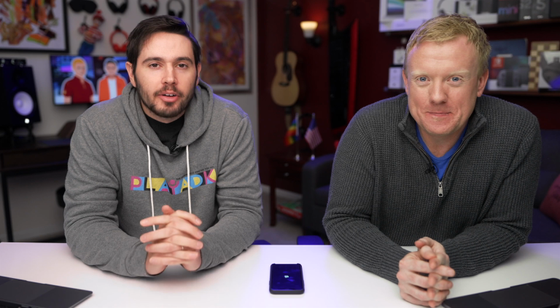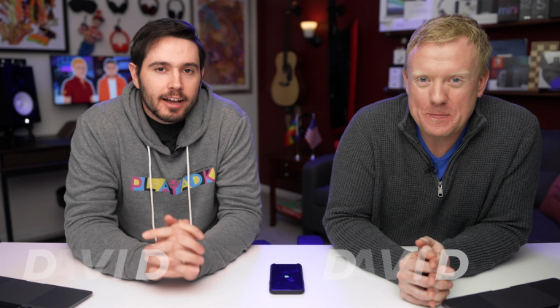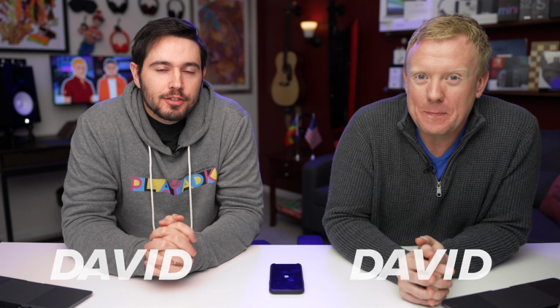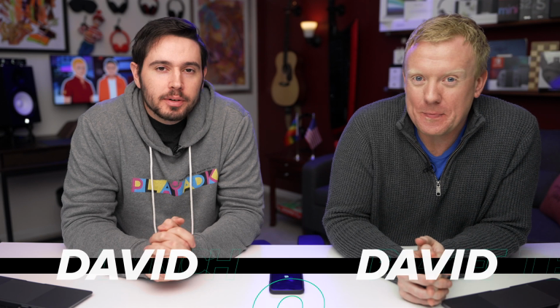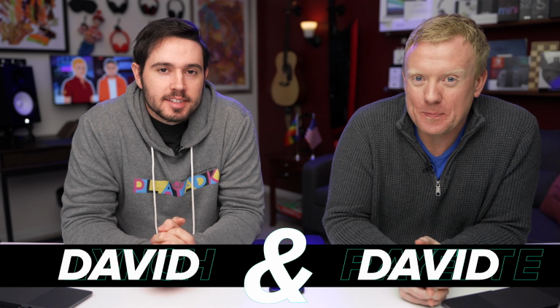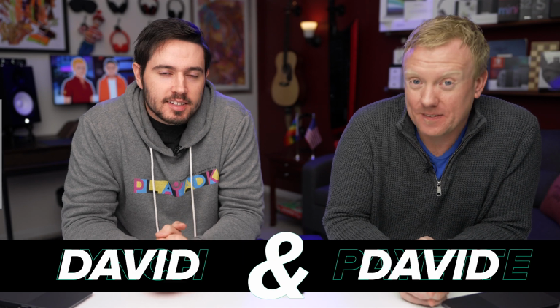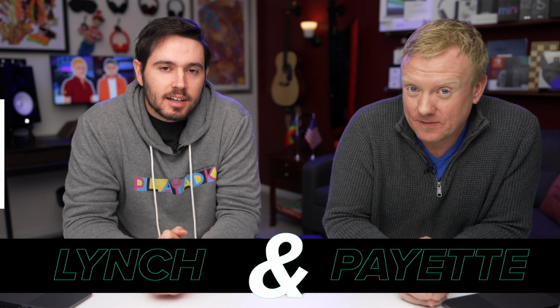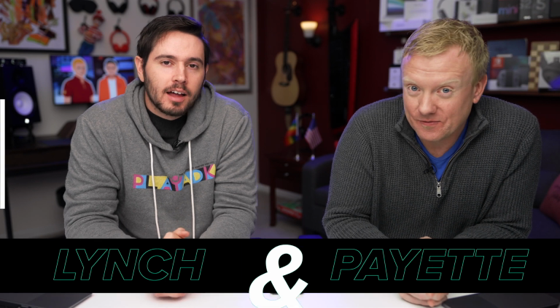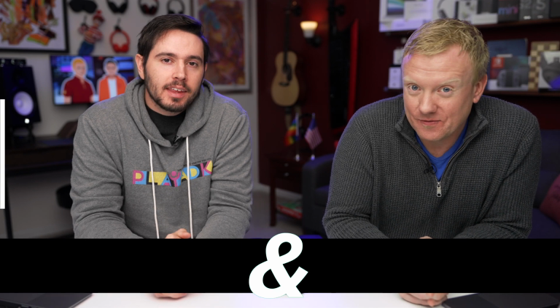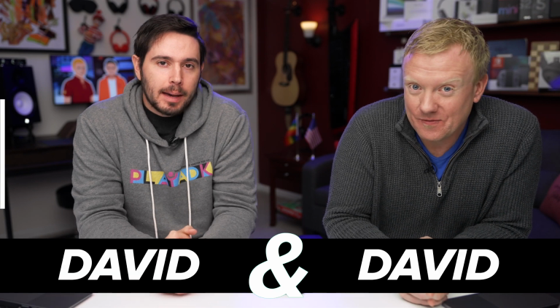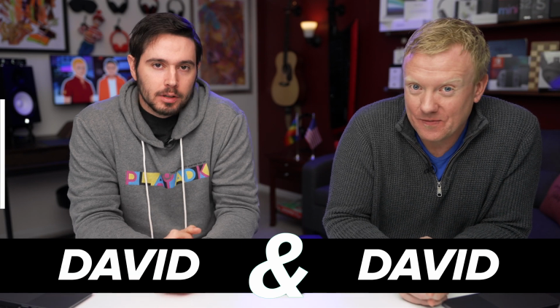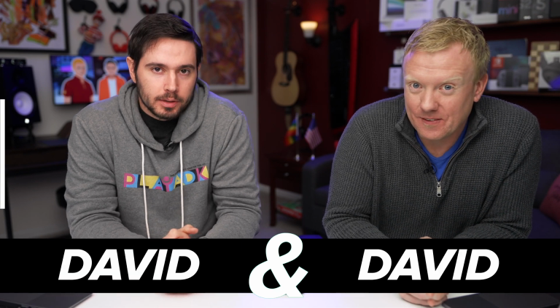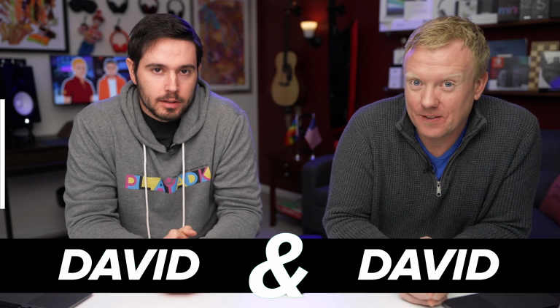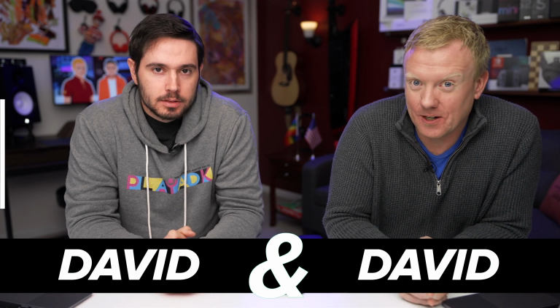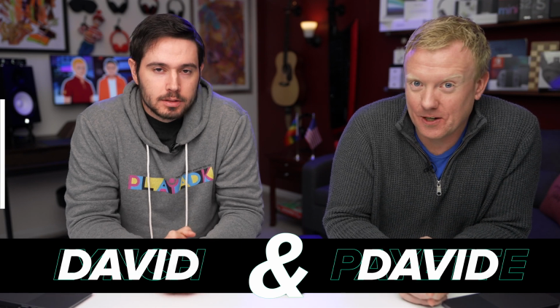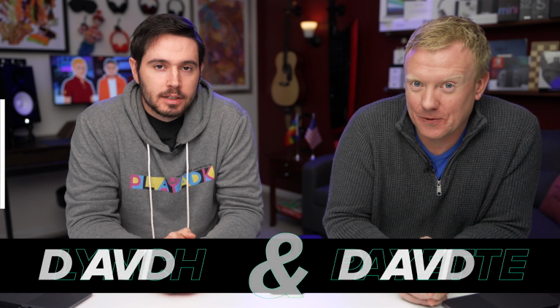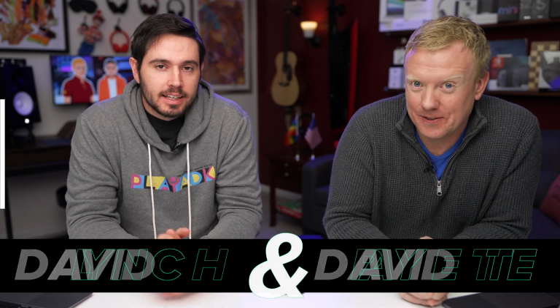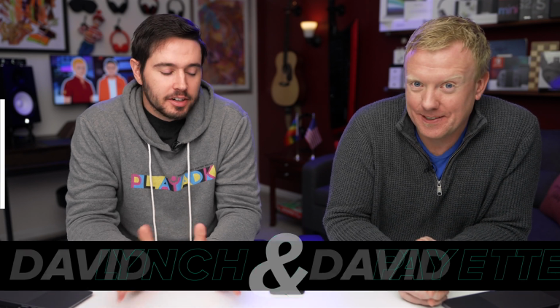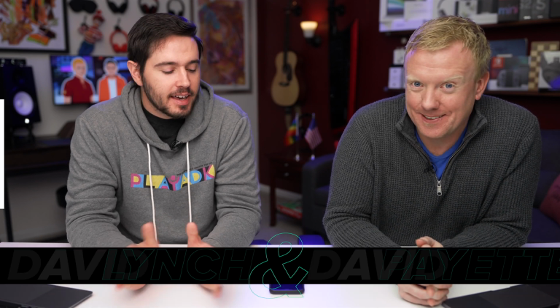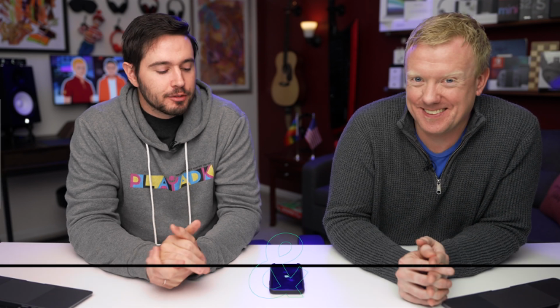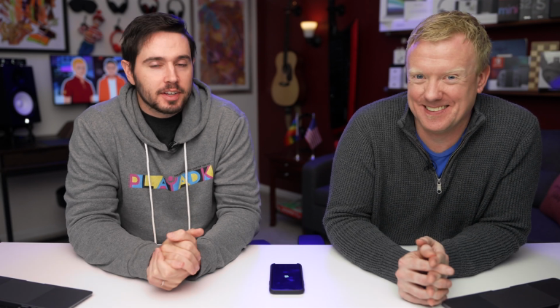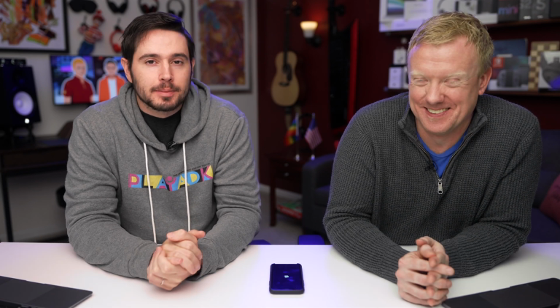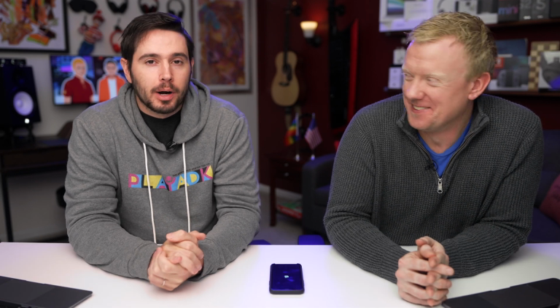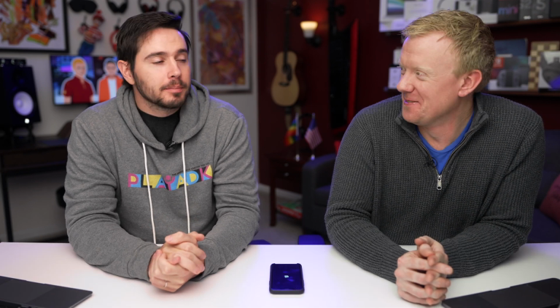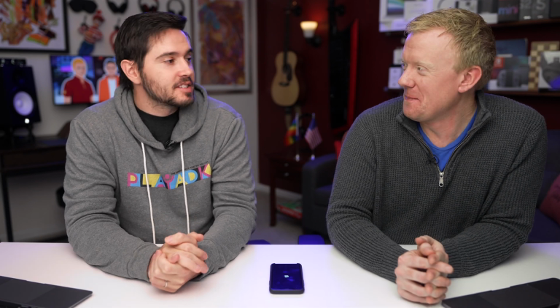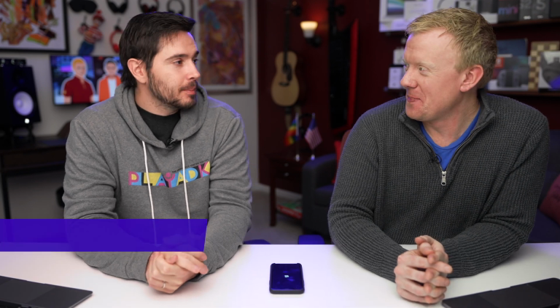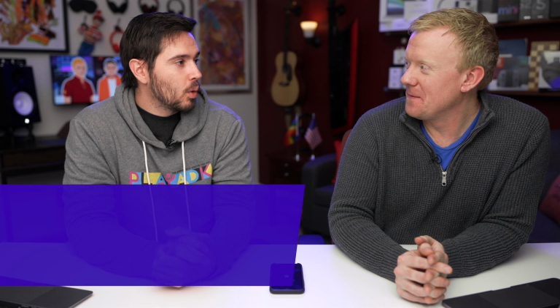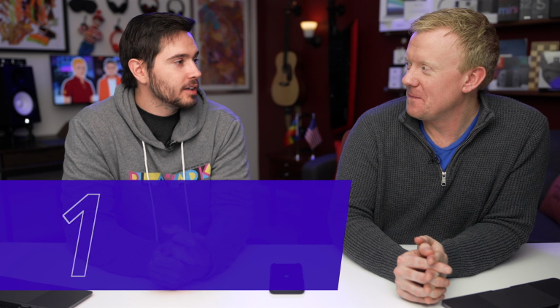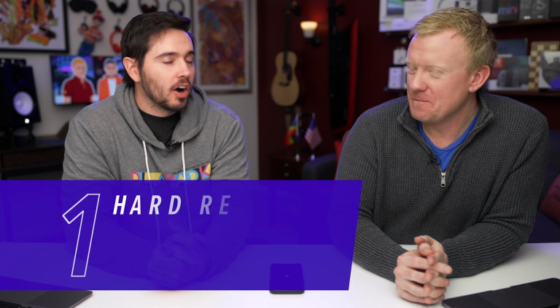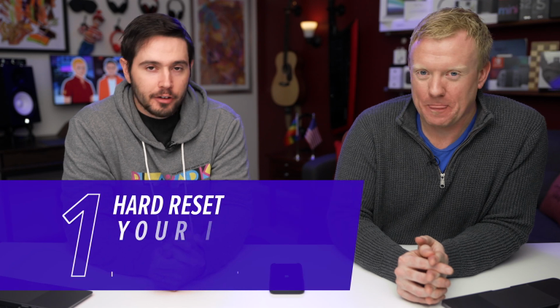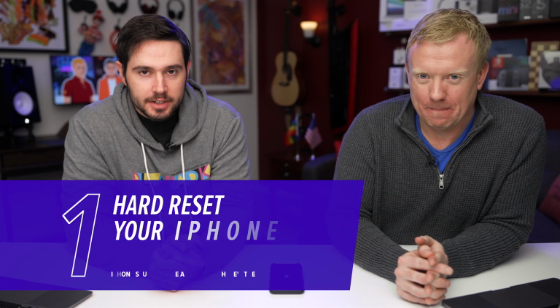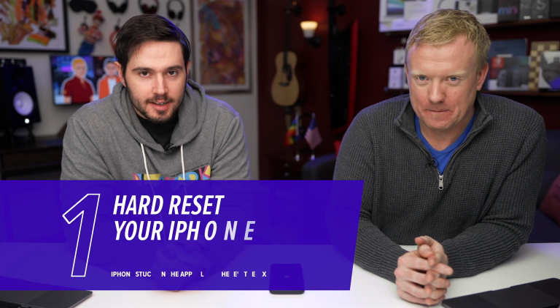Your iPhone is stuck on the Apple logo. Here's how to fix the problem. Step one: hard reset.